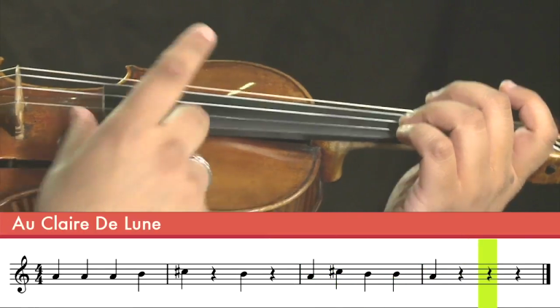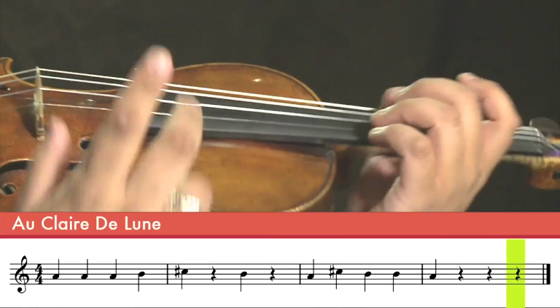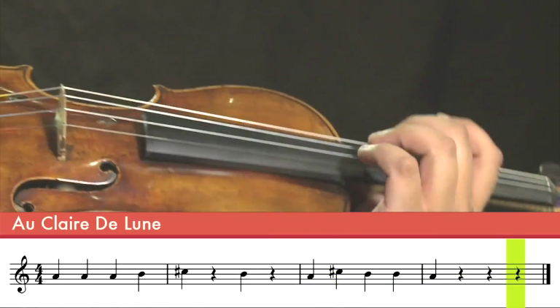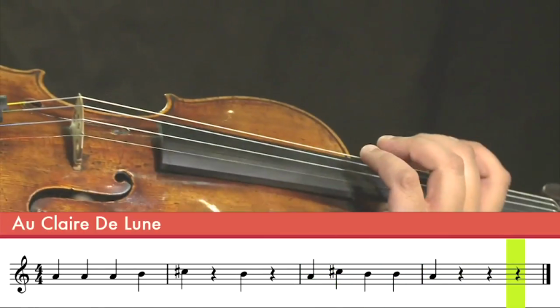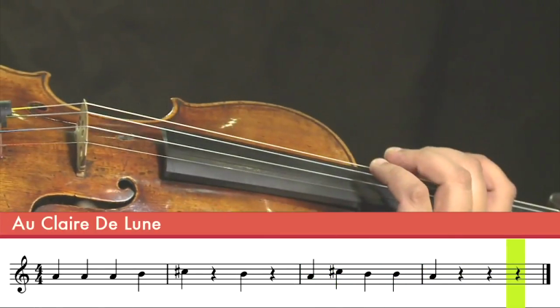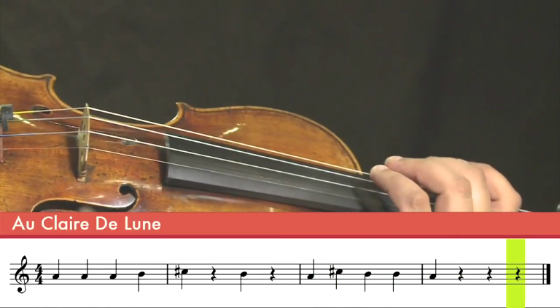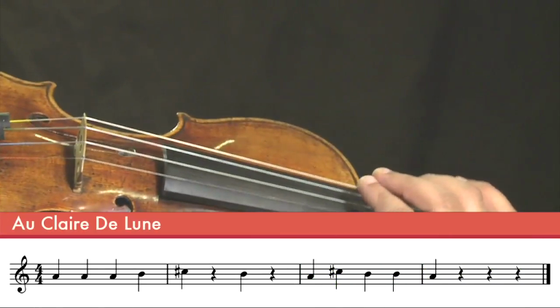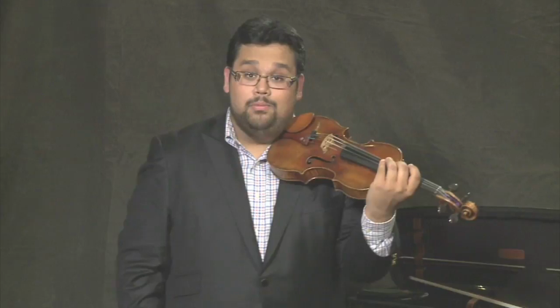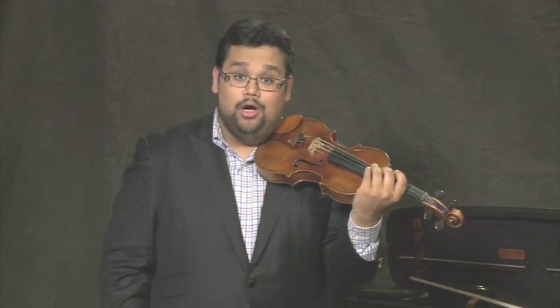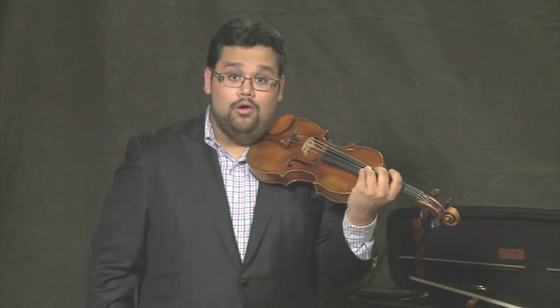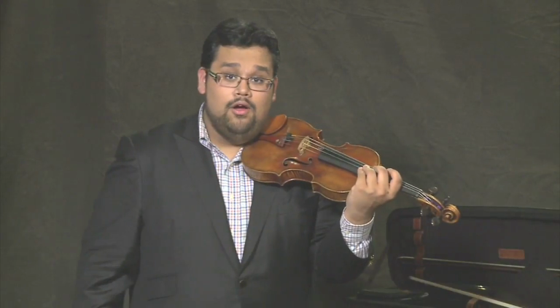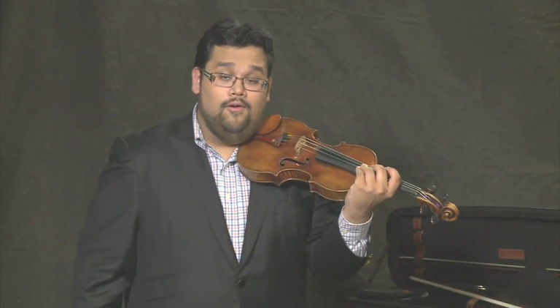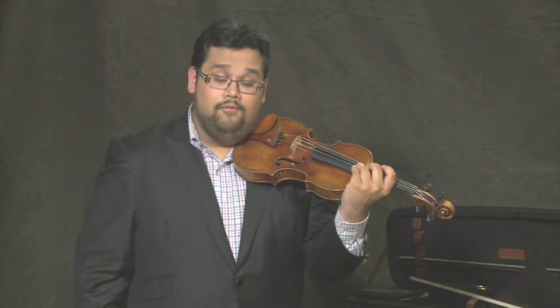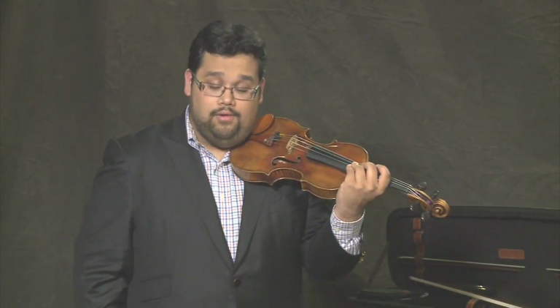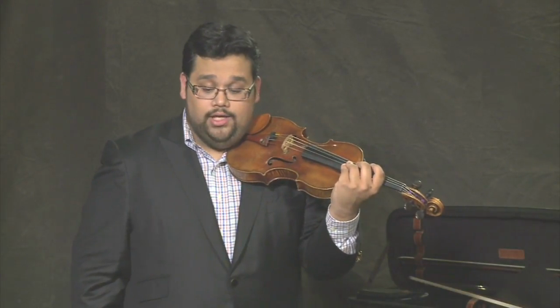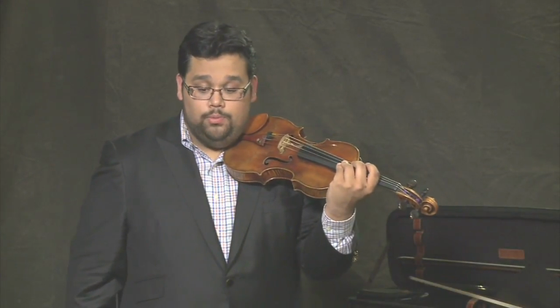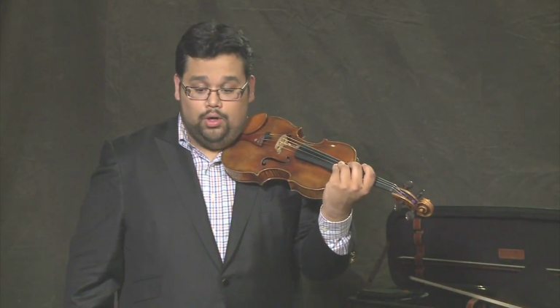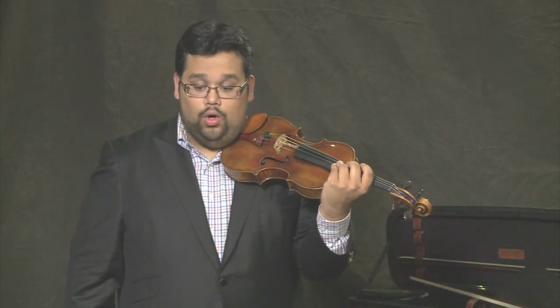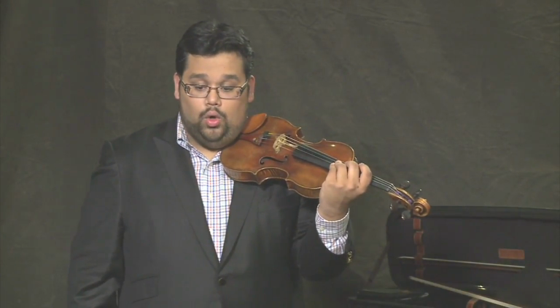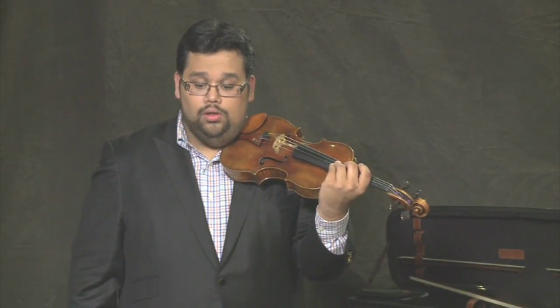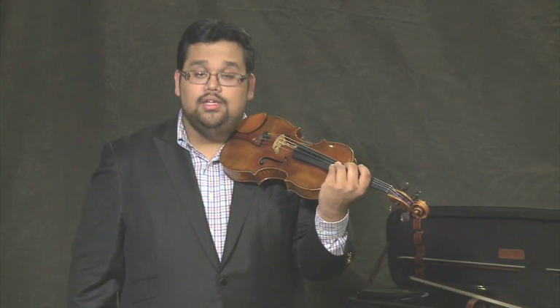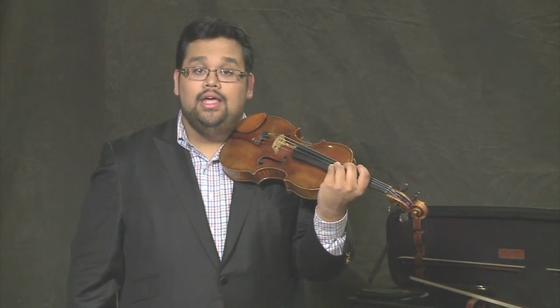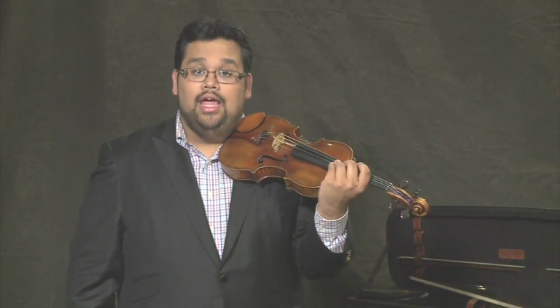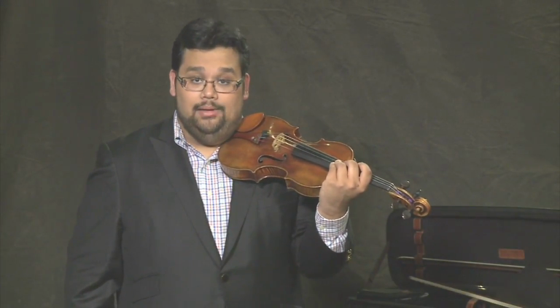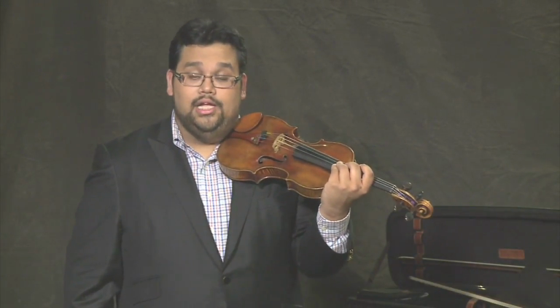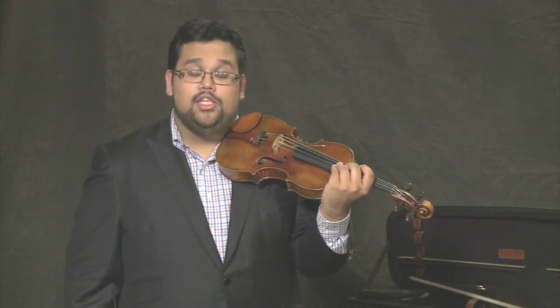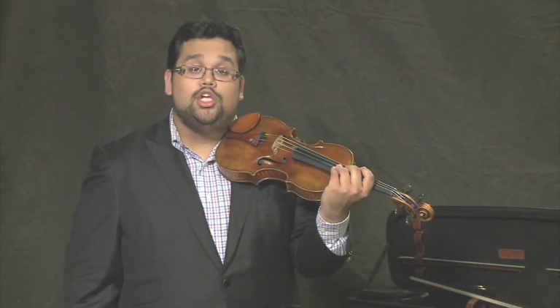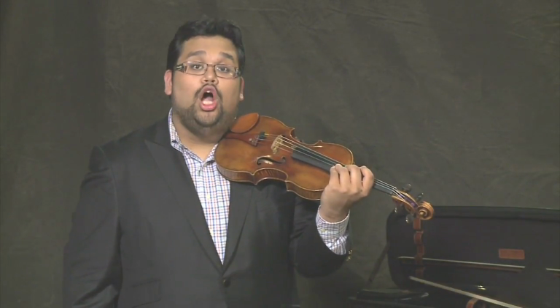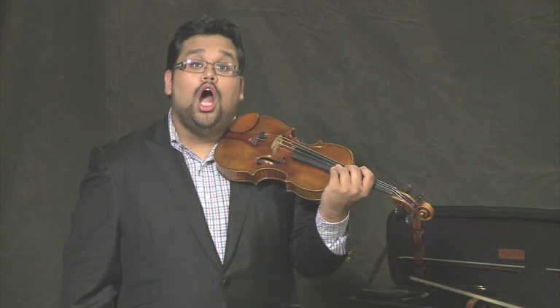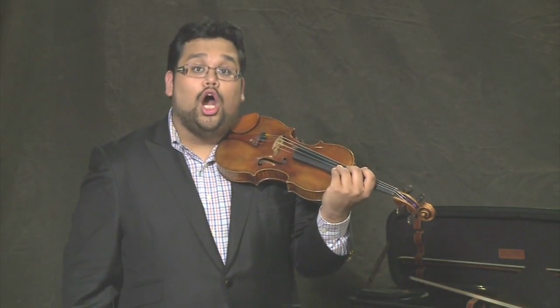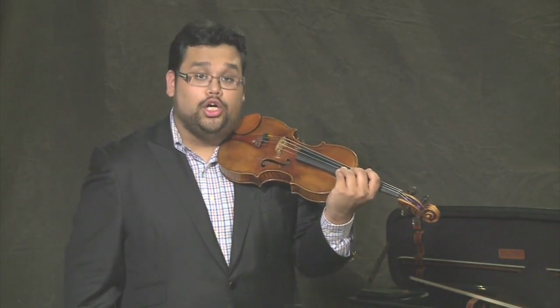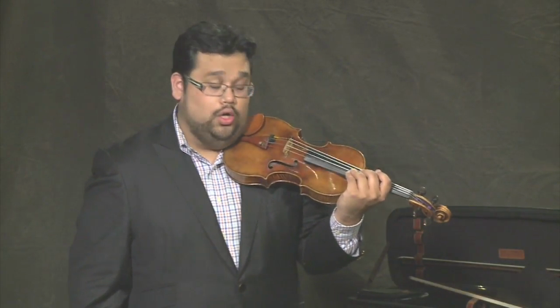Now let's grab your bow. Find your bow hold and play the song arco.